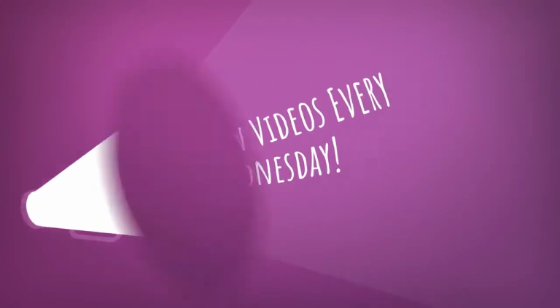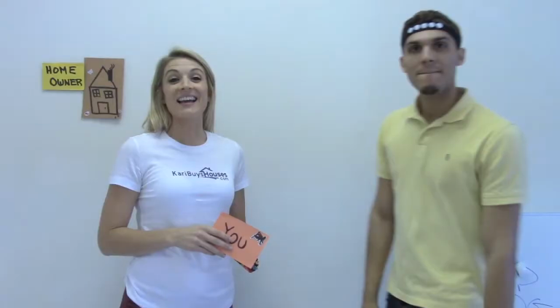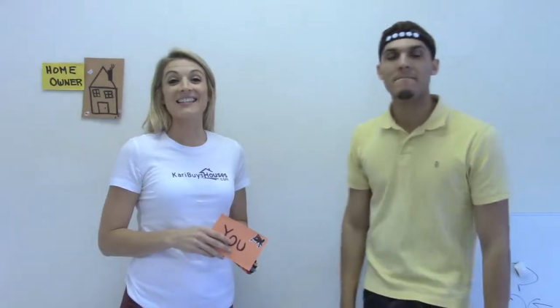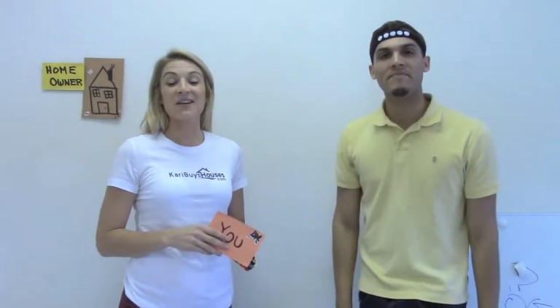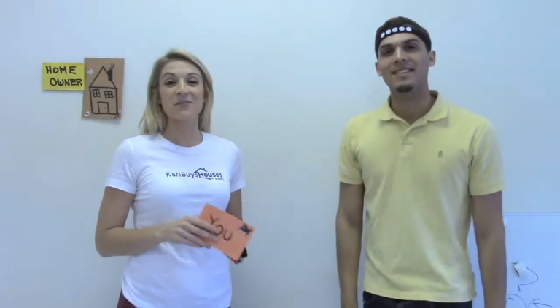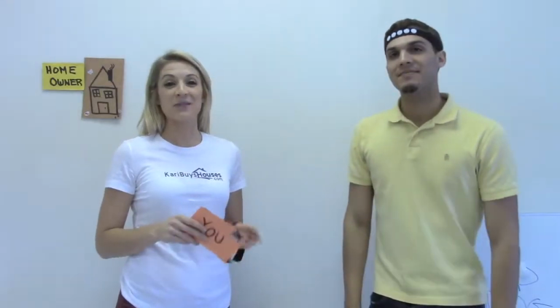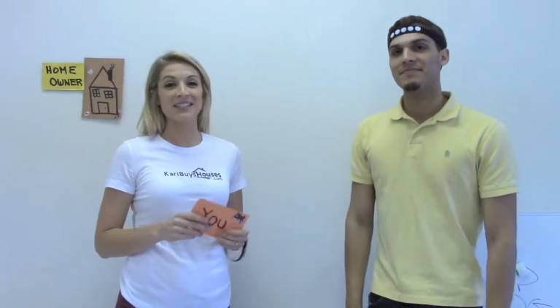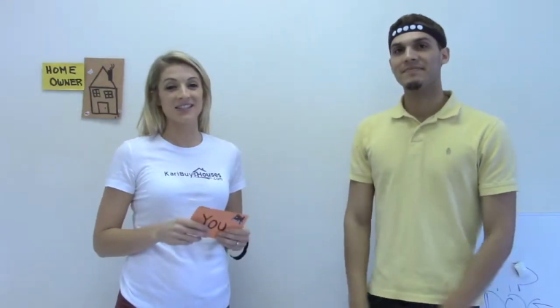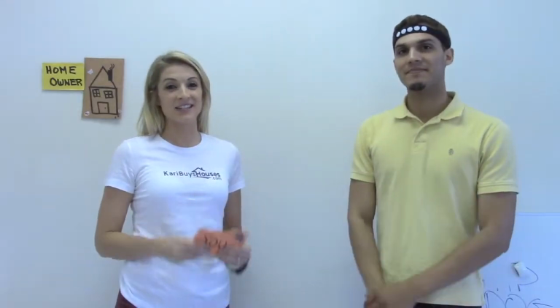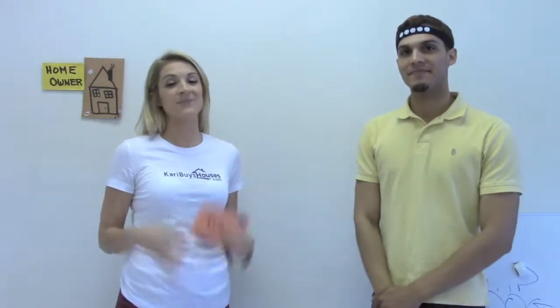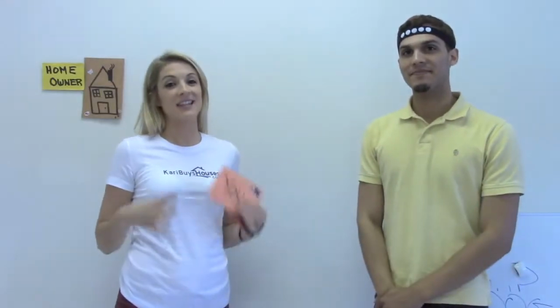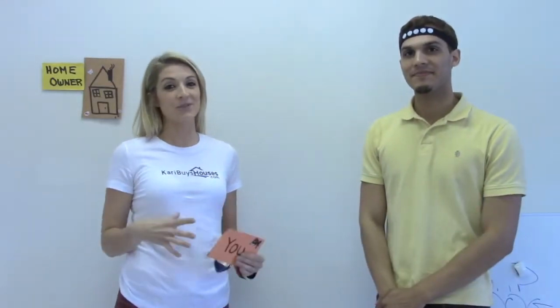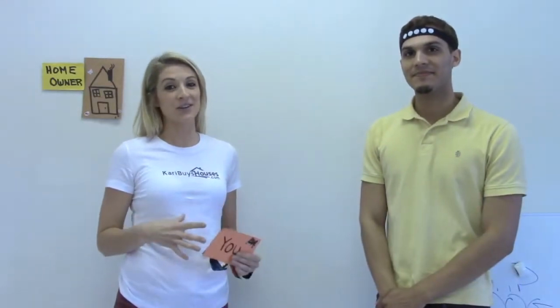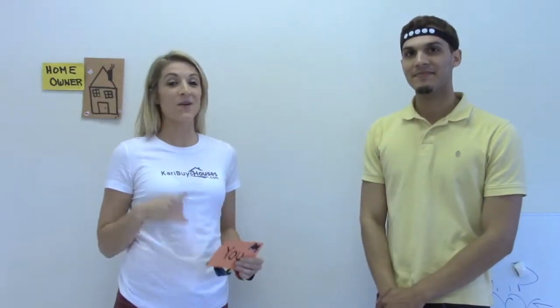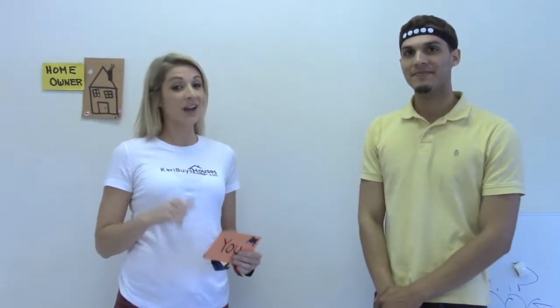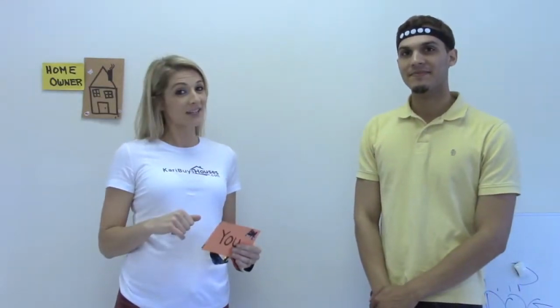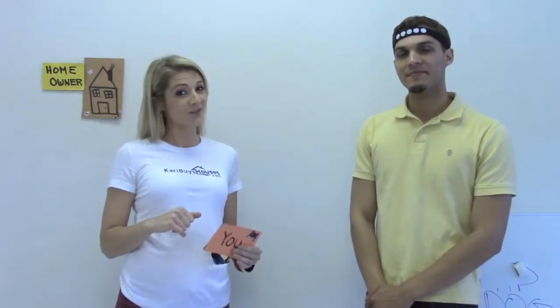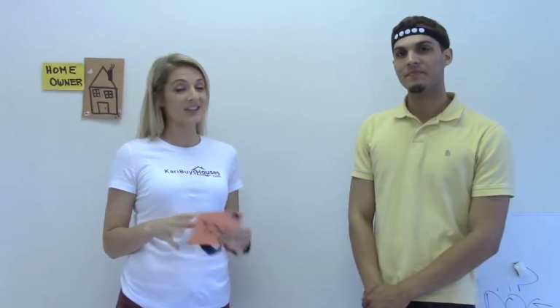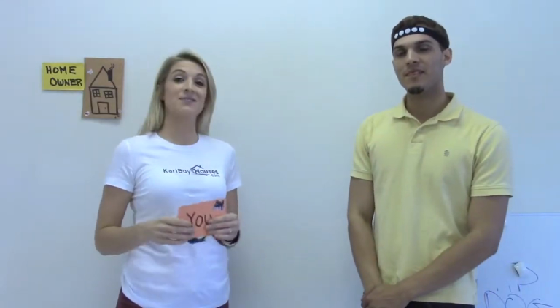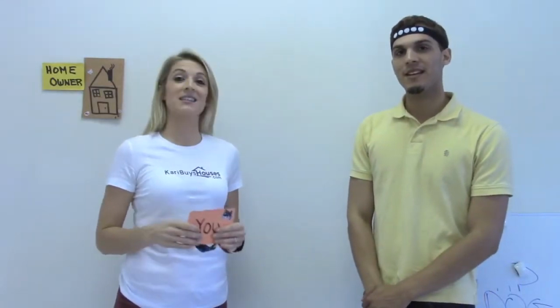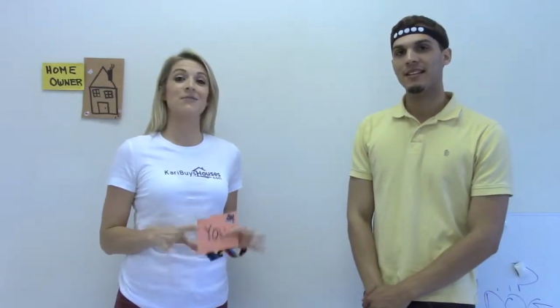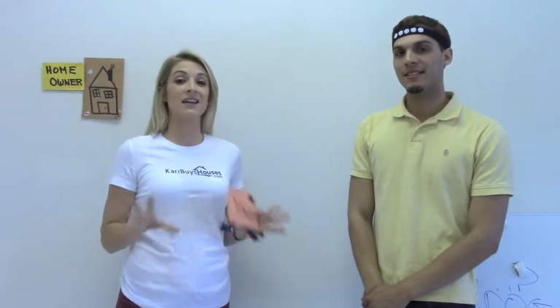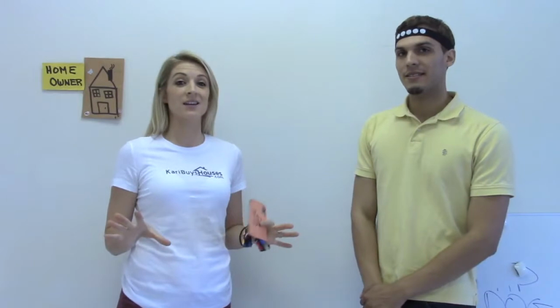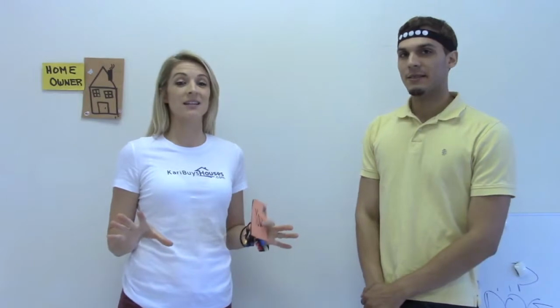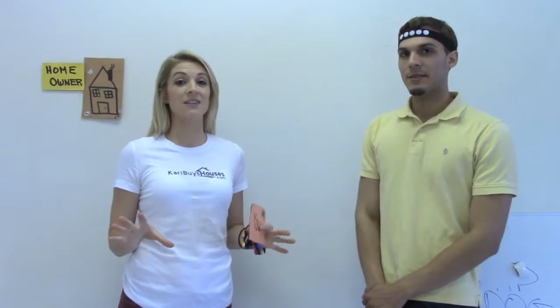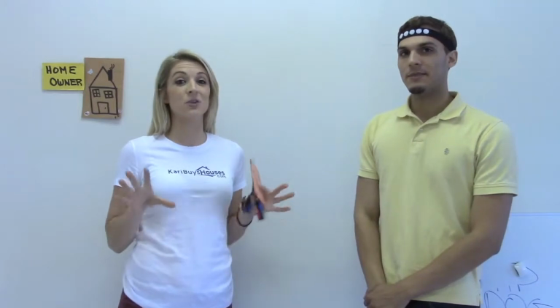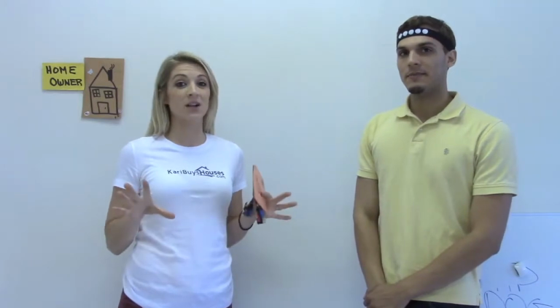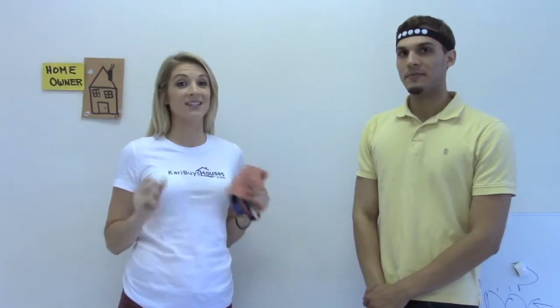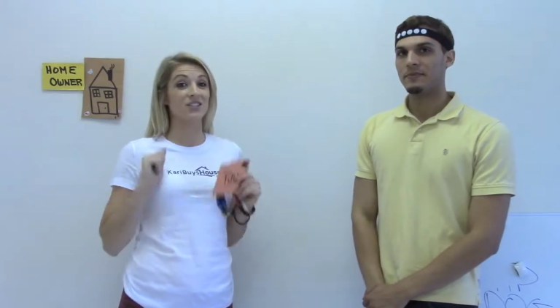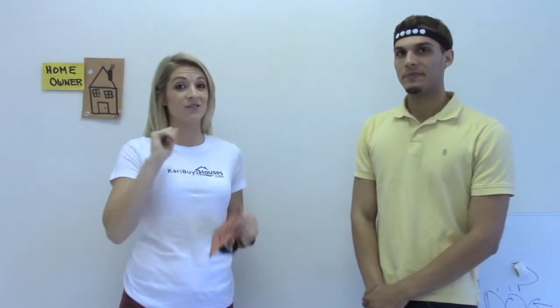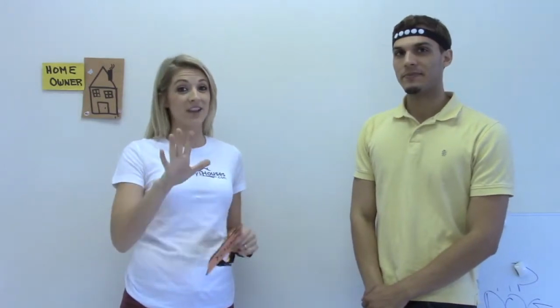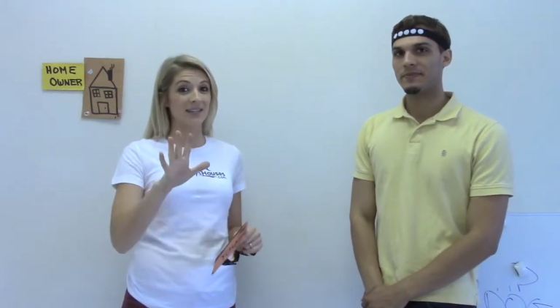Hey guys, Keri from Keri Buys Houses here. Today we're talking about five ways to invest in real estate without a lot of money out of your pocket in just five minutes.